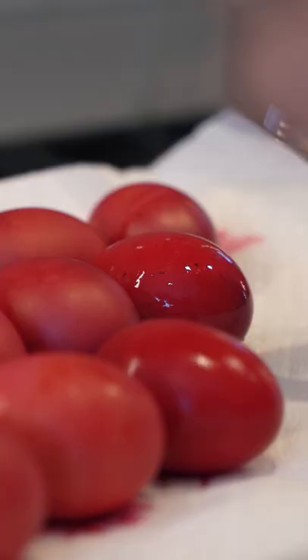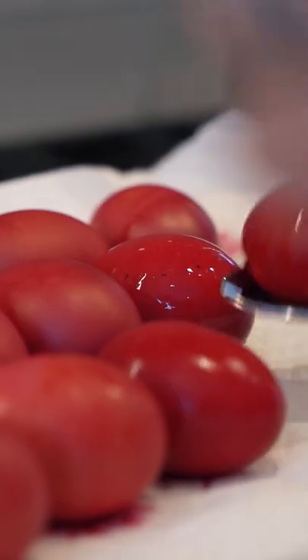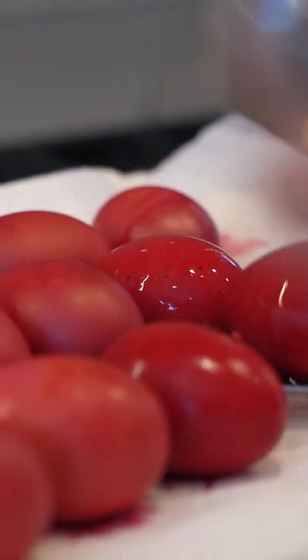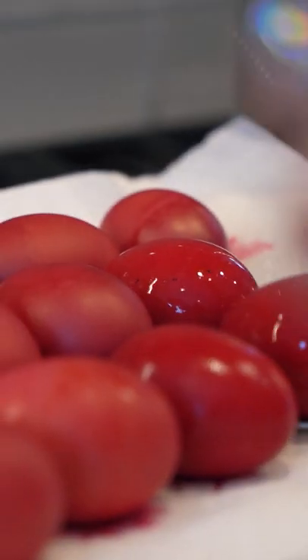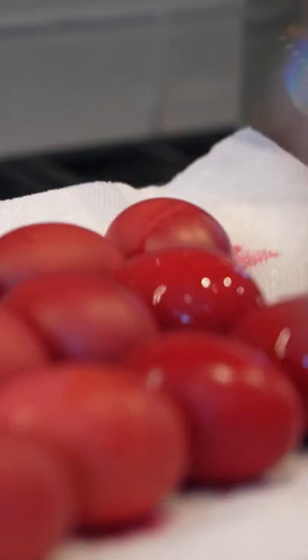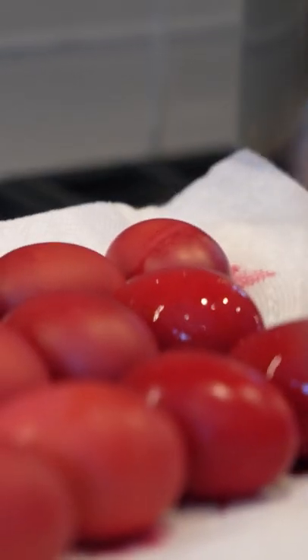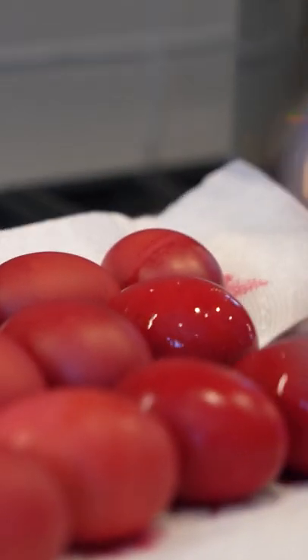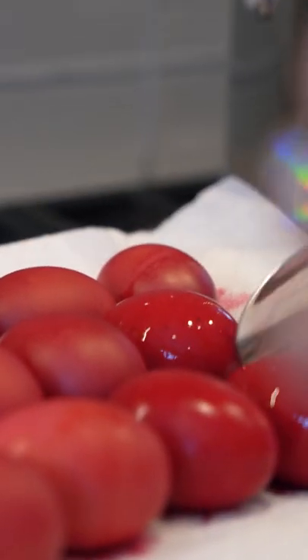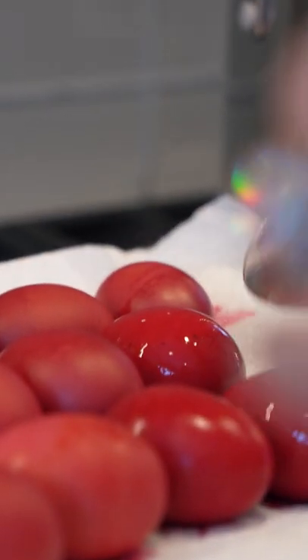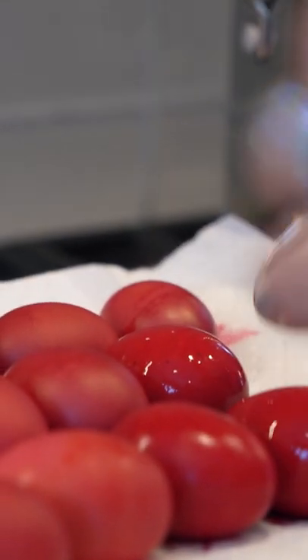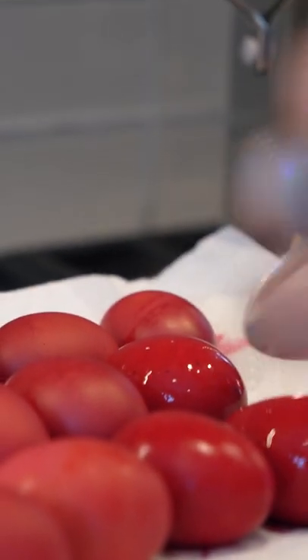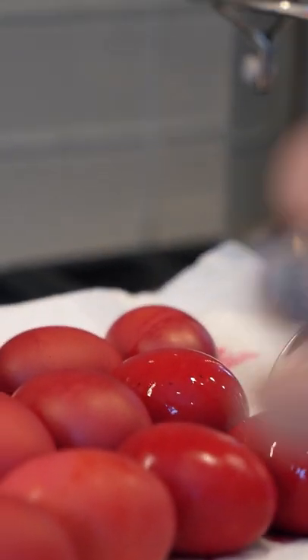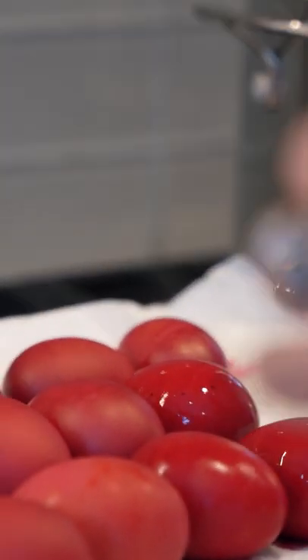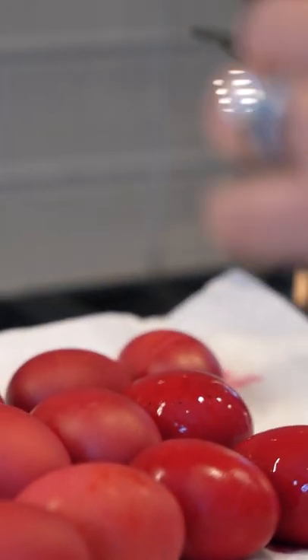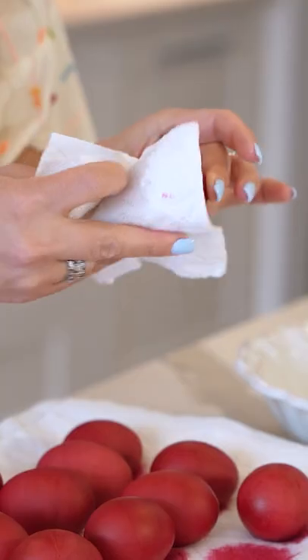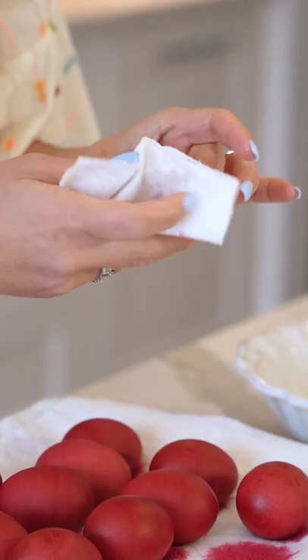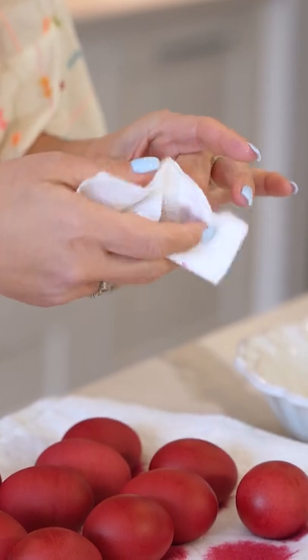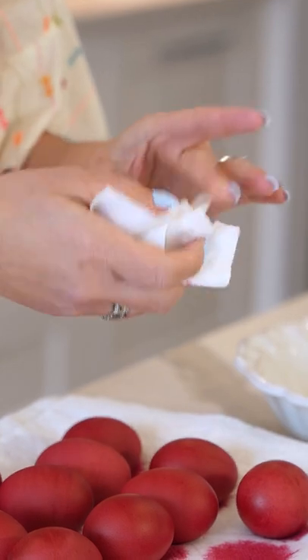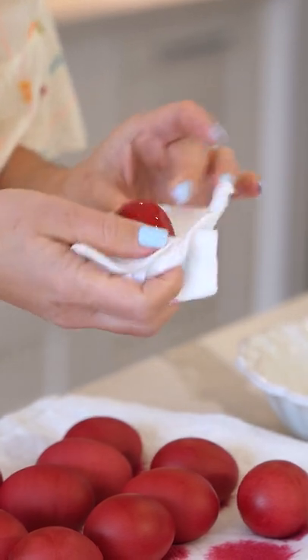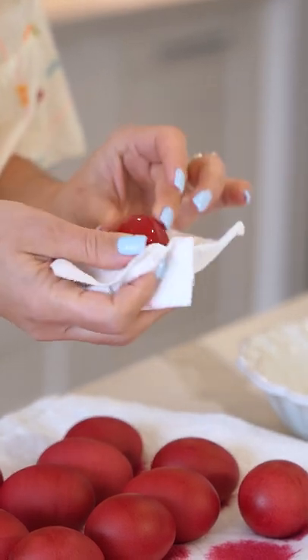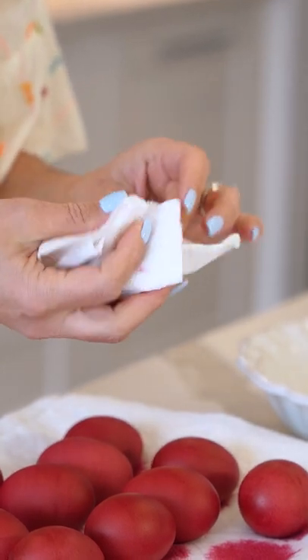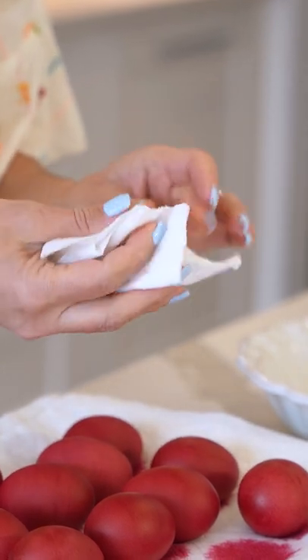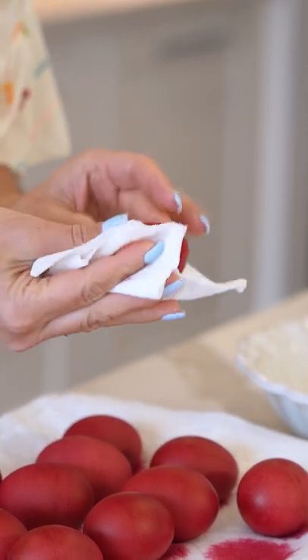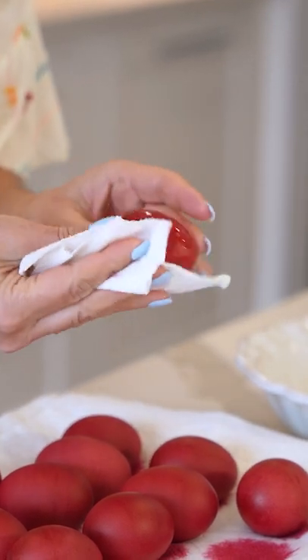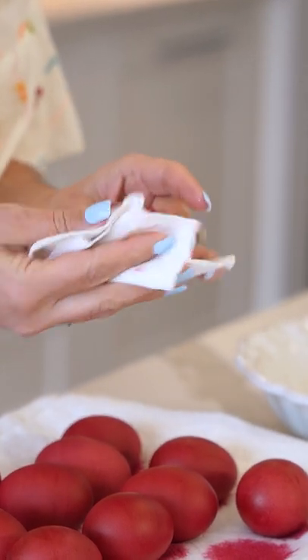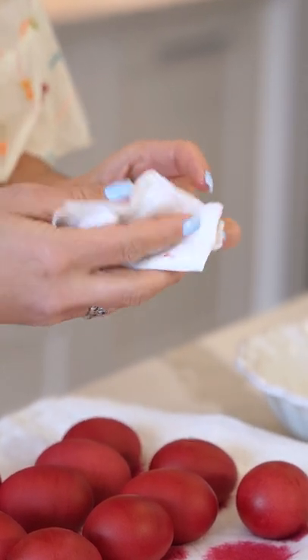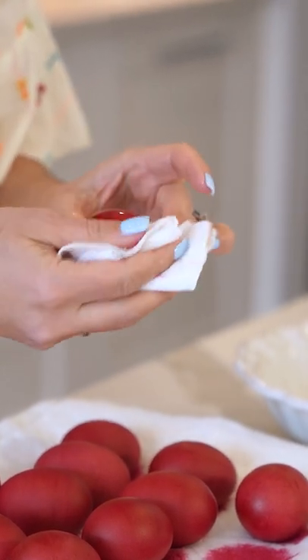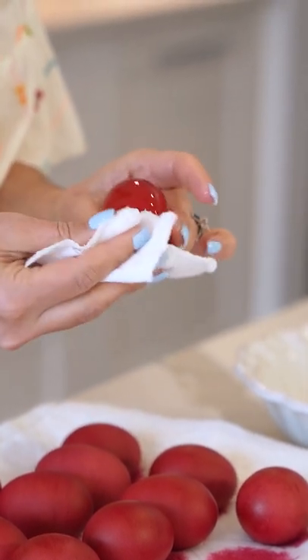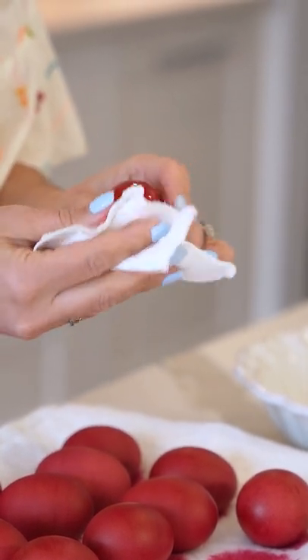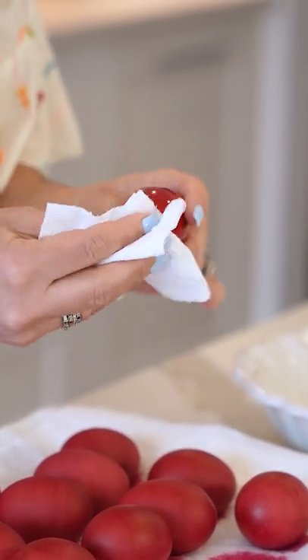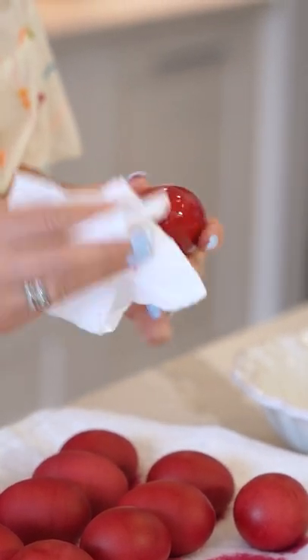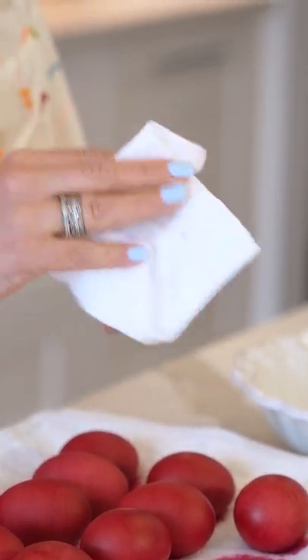I've taken them out of the dye, and then I'm gonna polish them to make them nice and shiny.